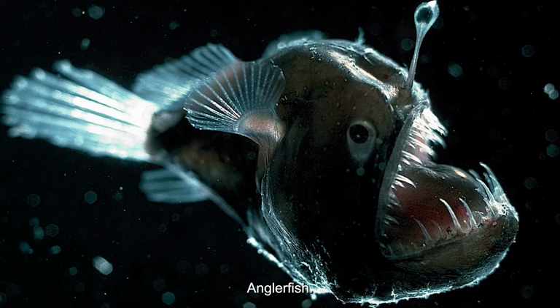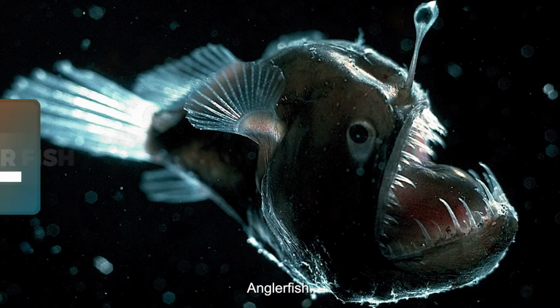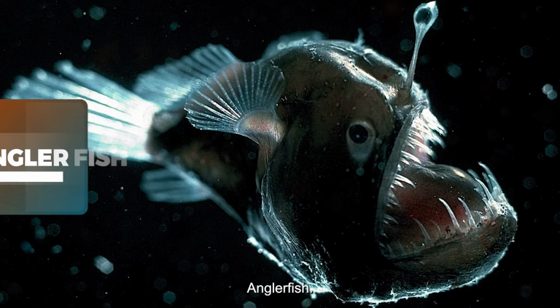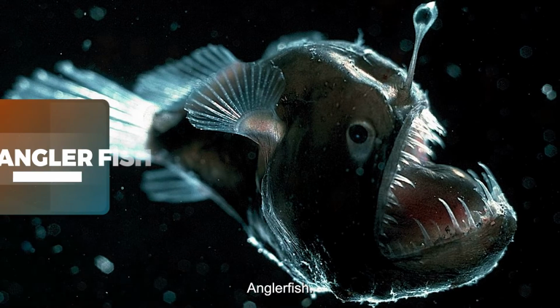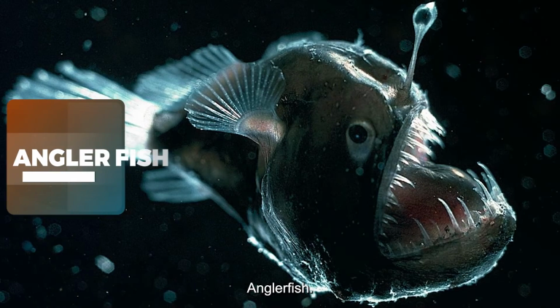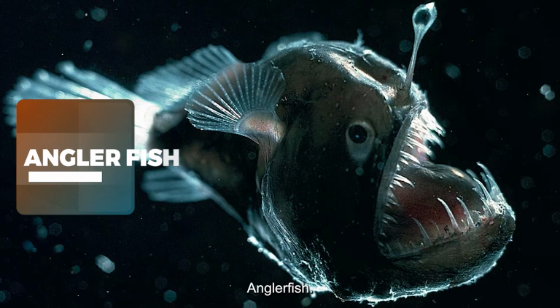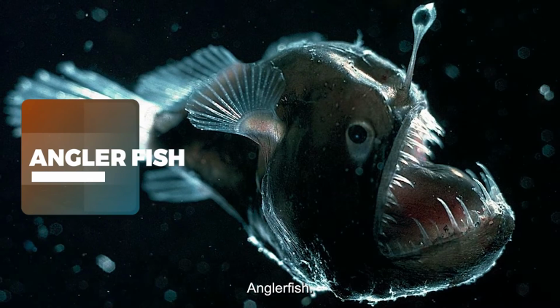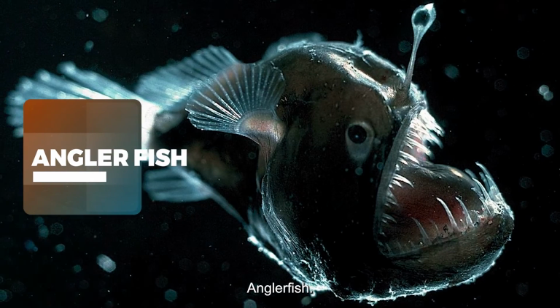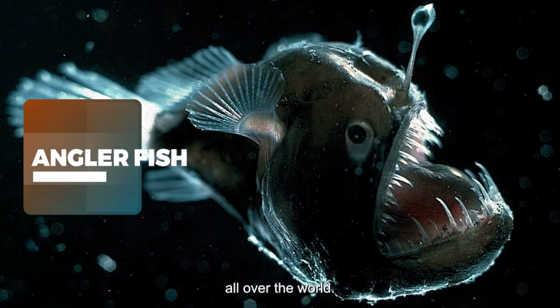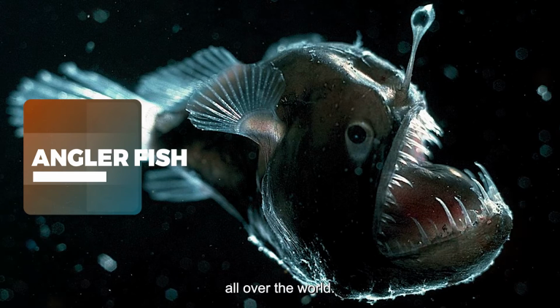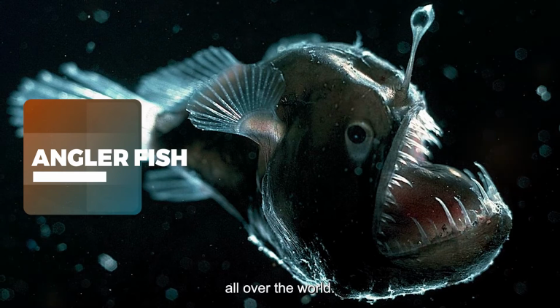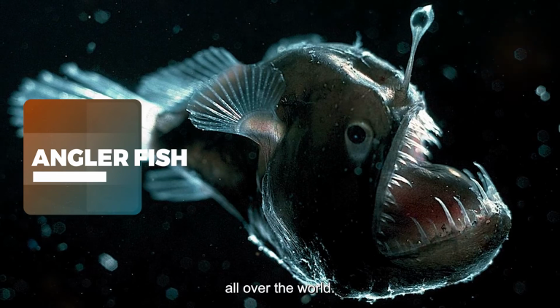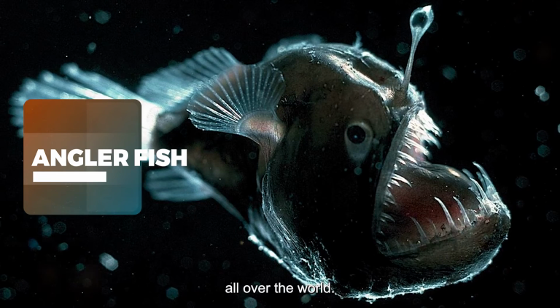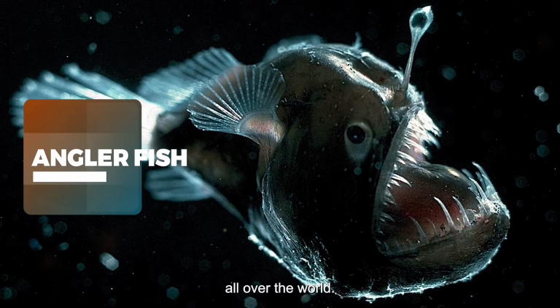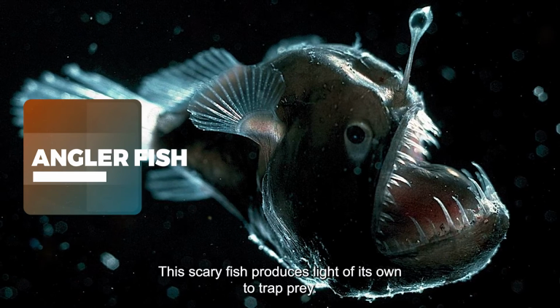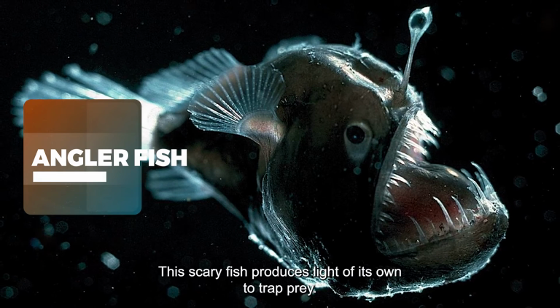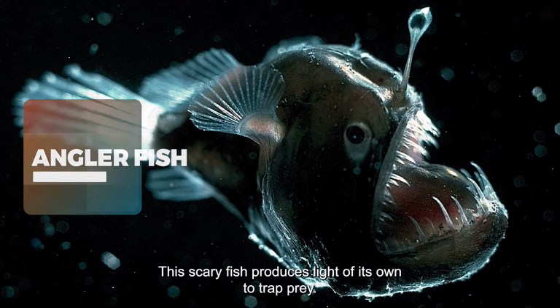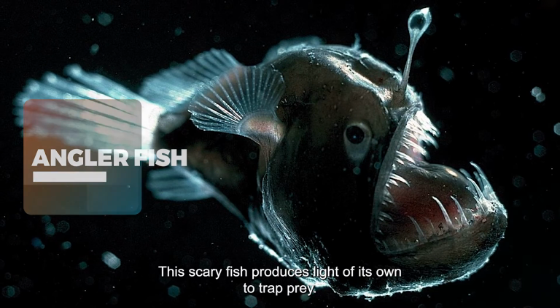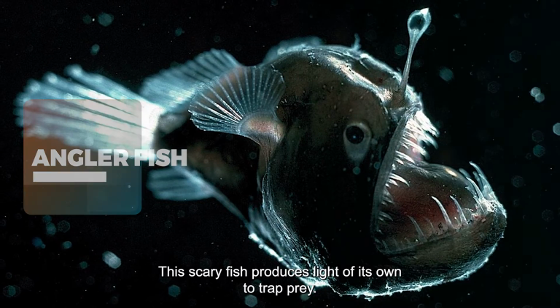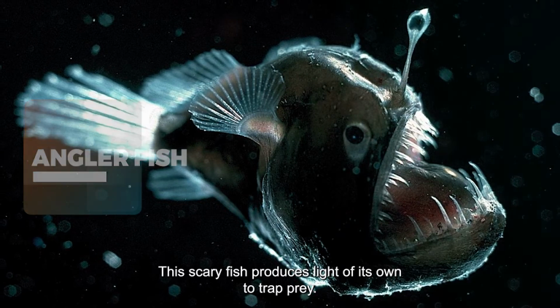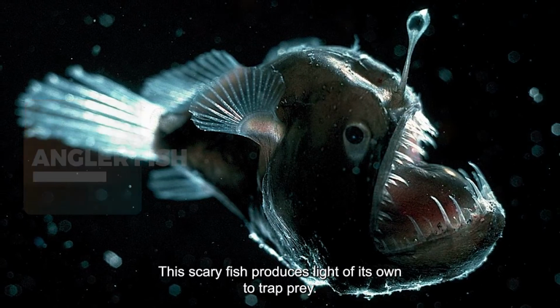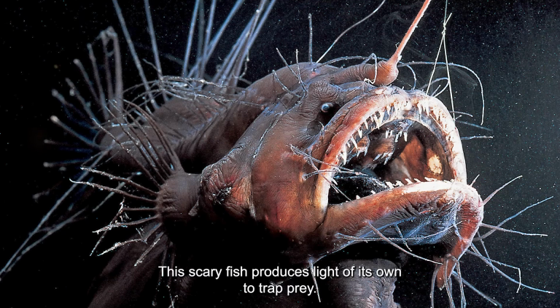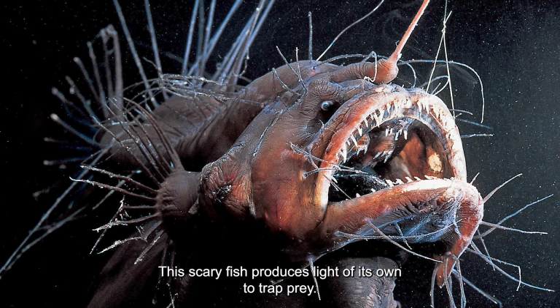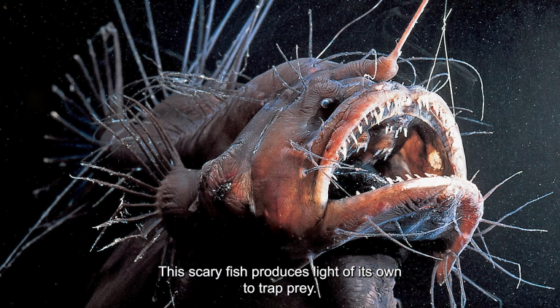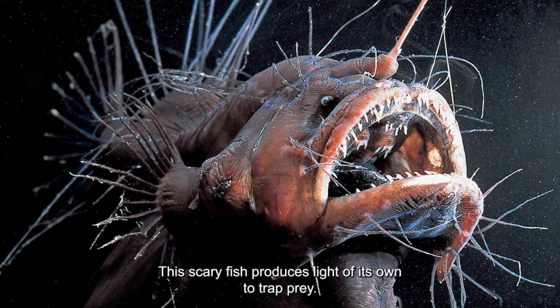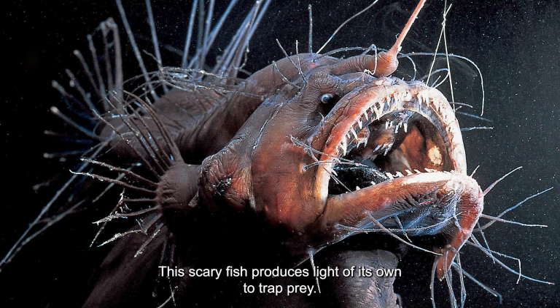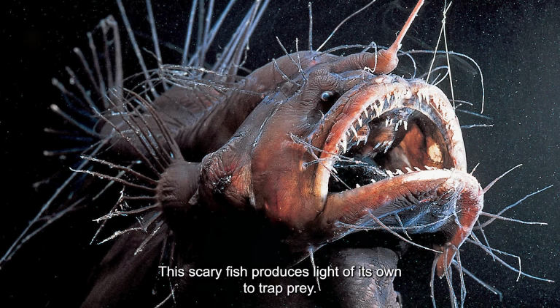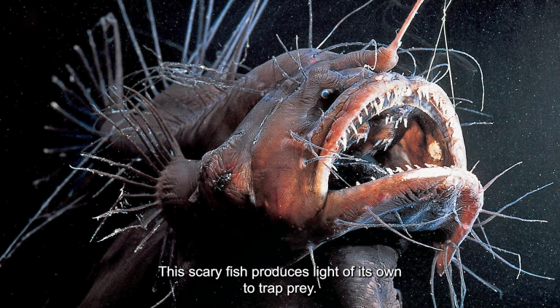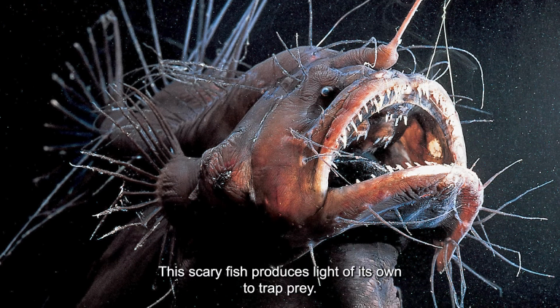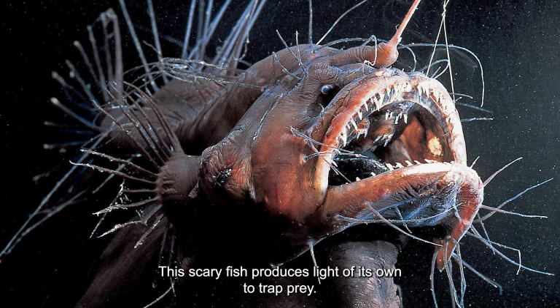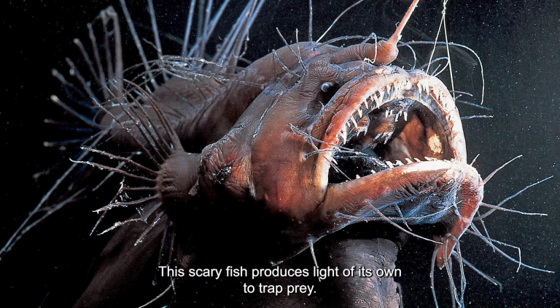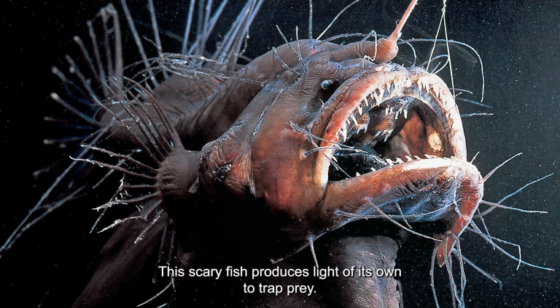Anglerfish — found all over the world. This scary fish produces light of its own to trap prey.